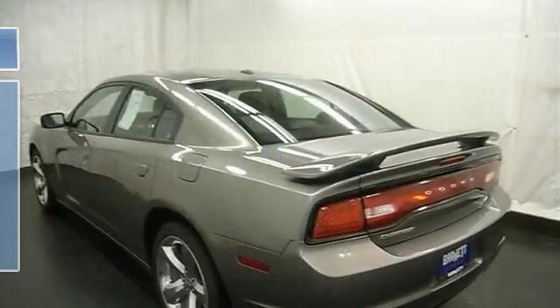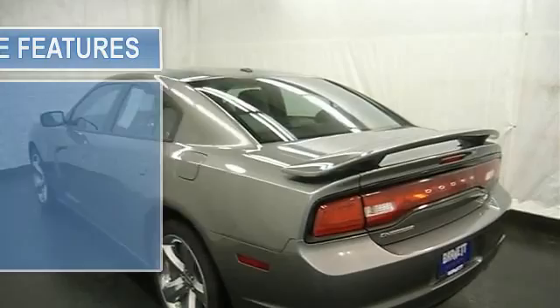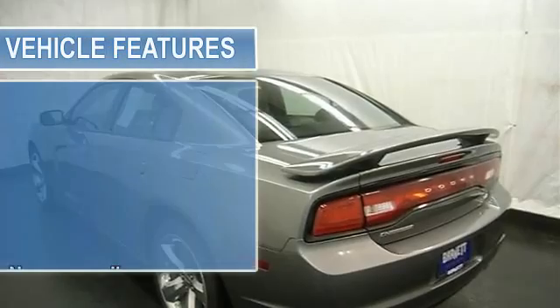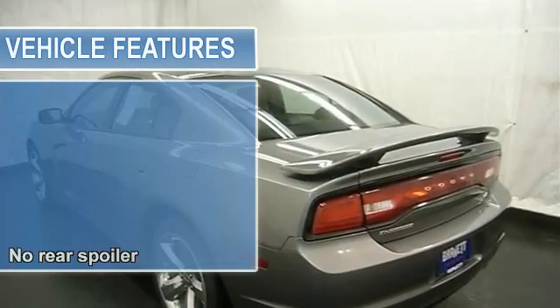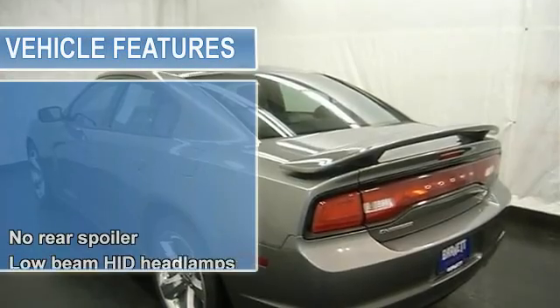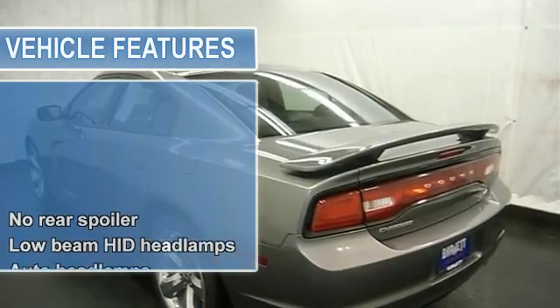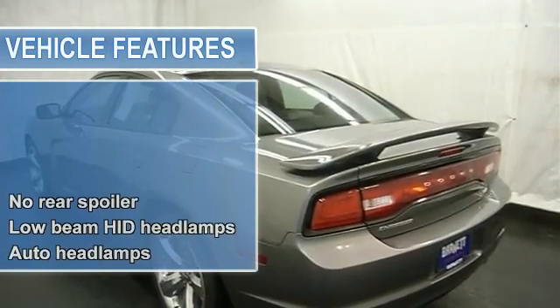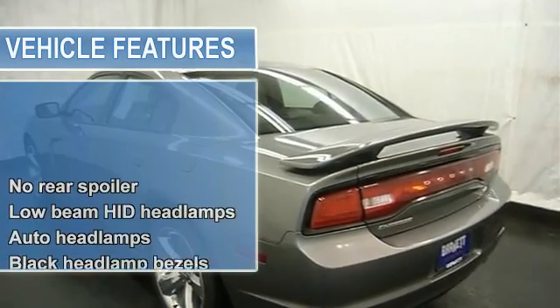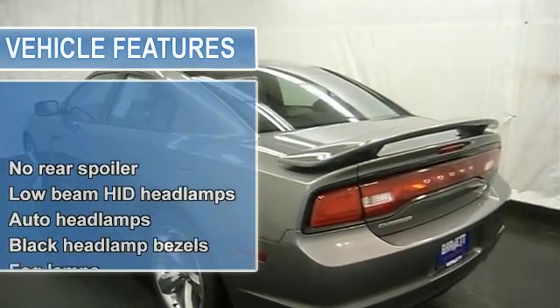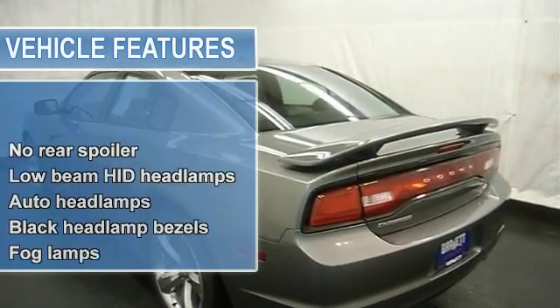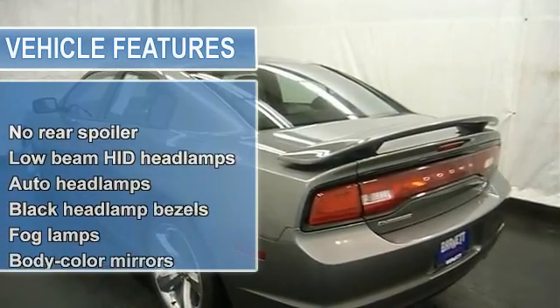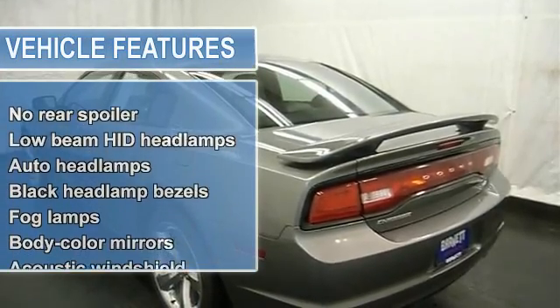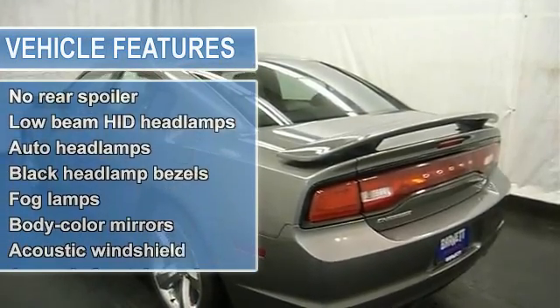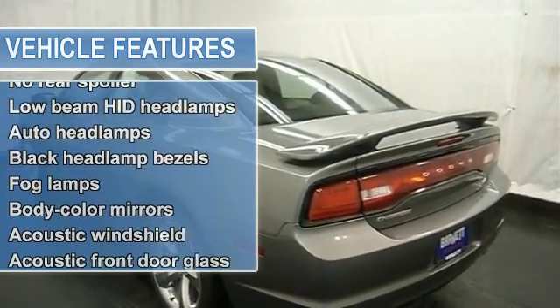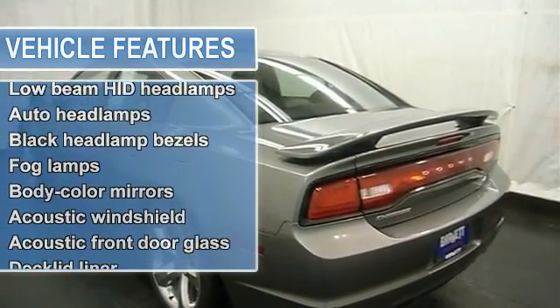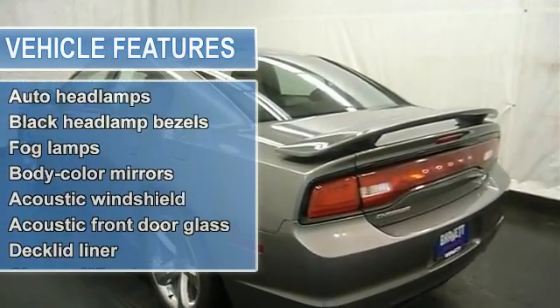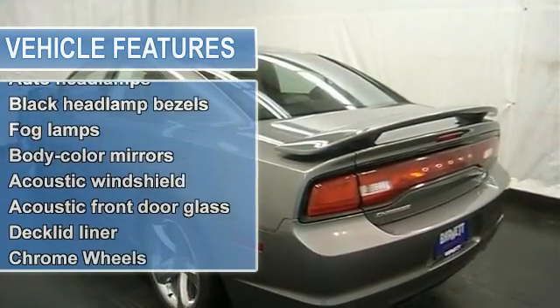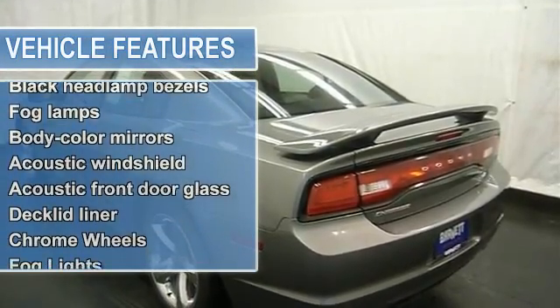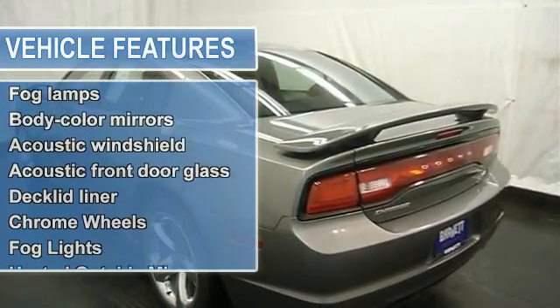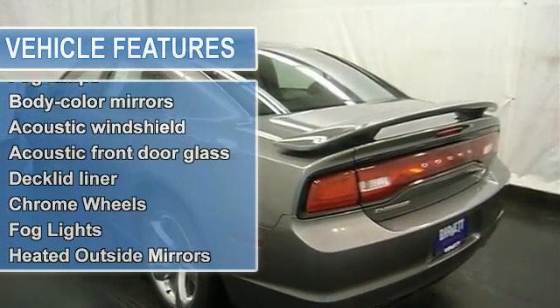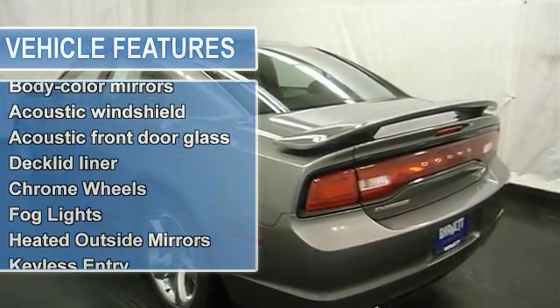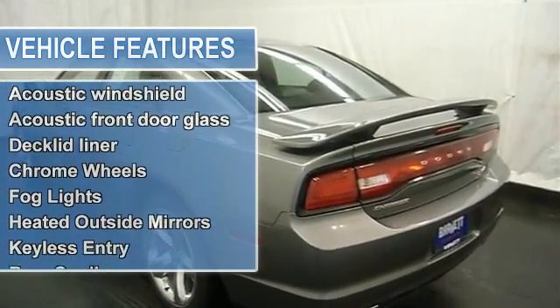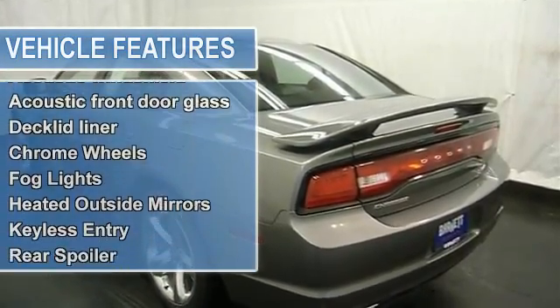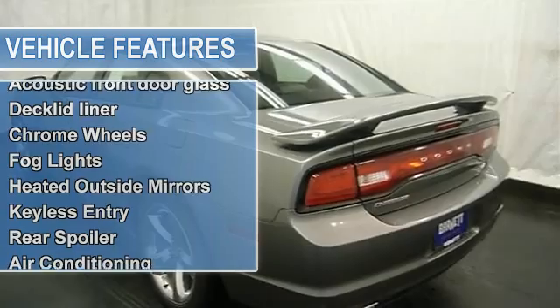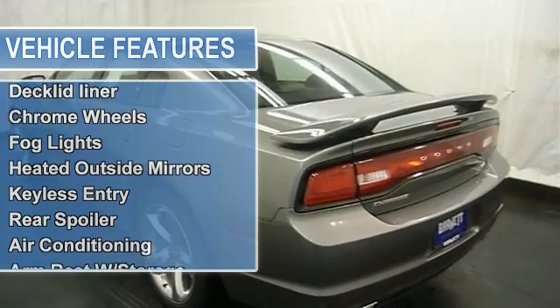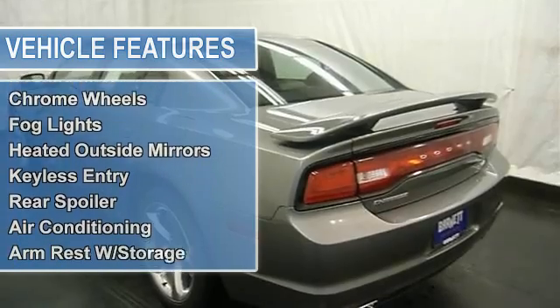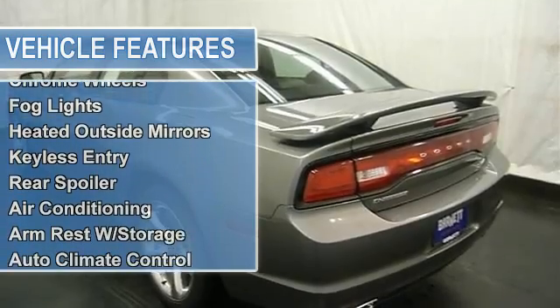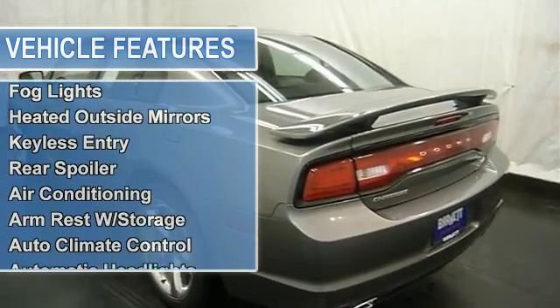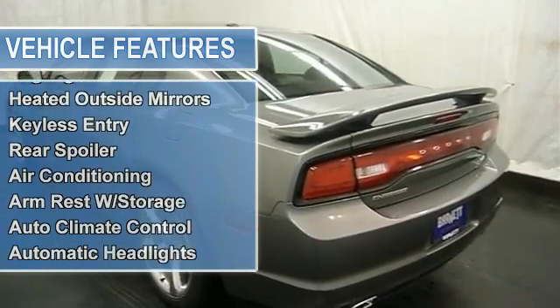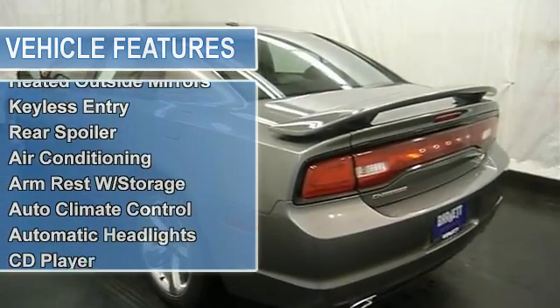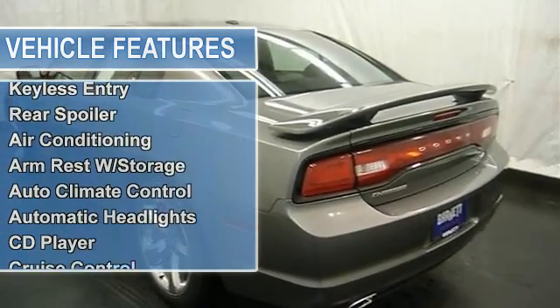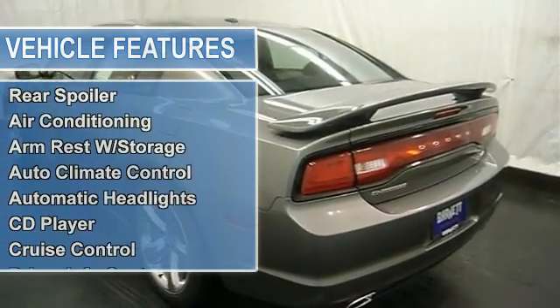UCONNECT system, remote start, rear backup camera, cruise control, sunroof, and more.